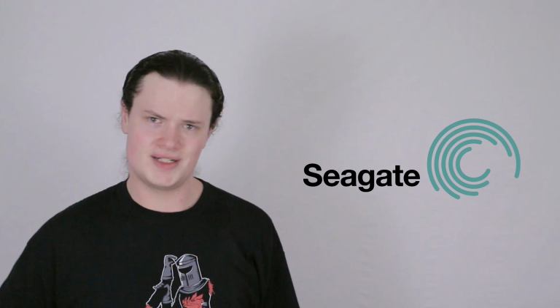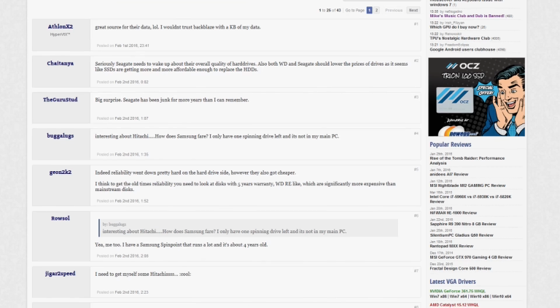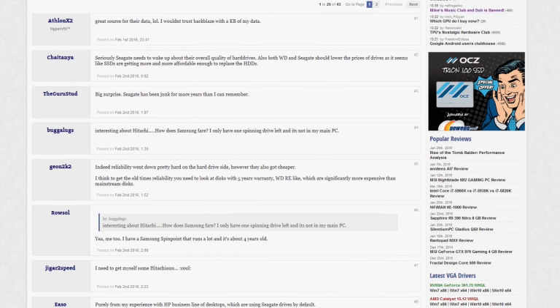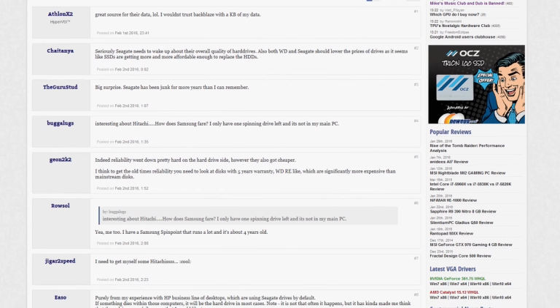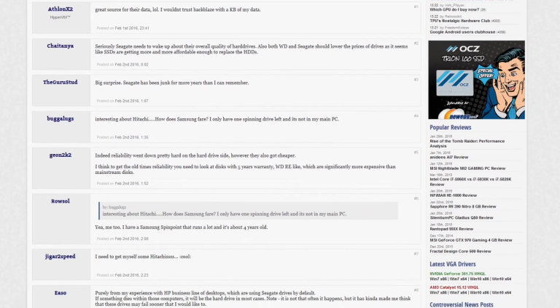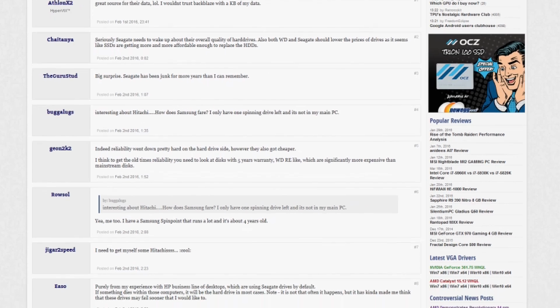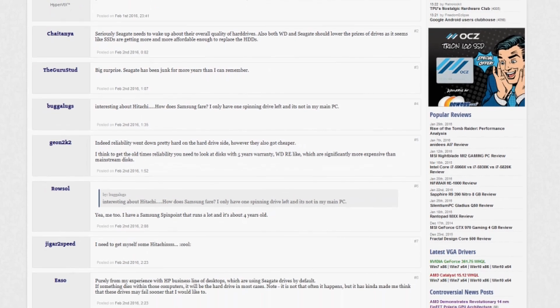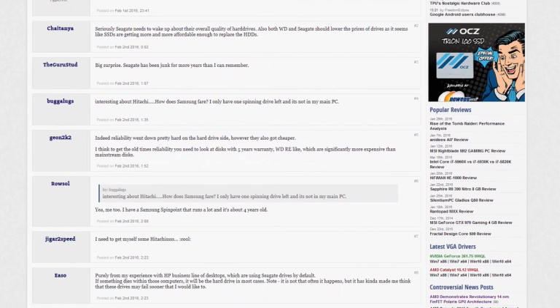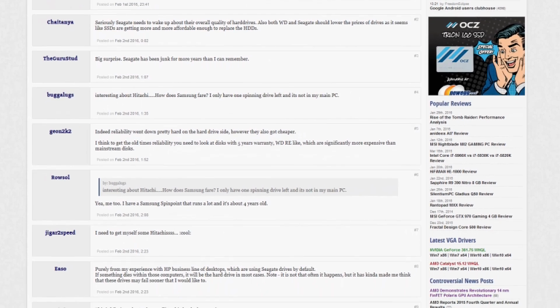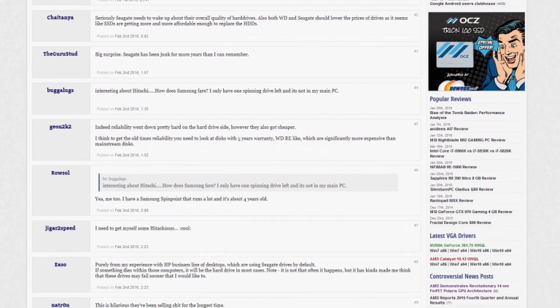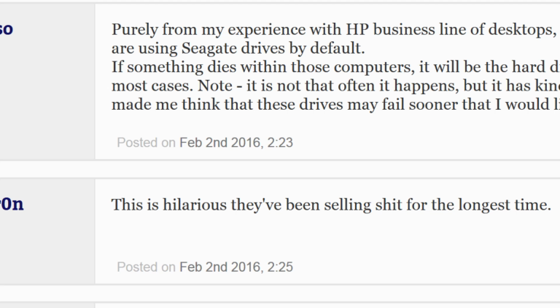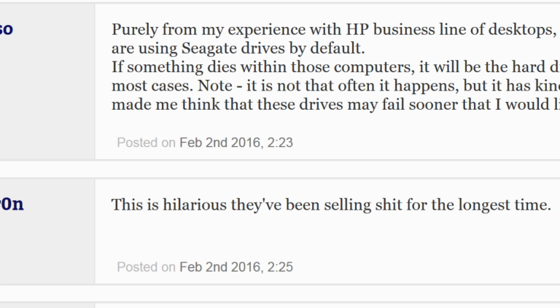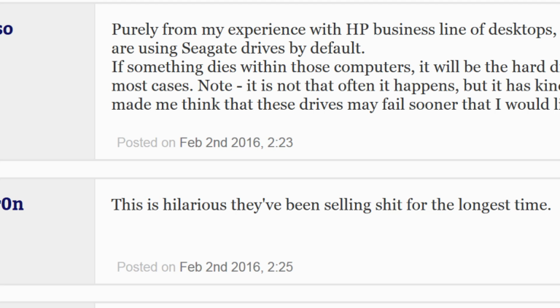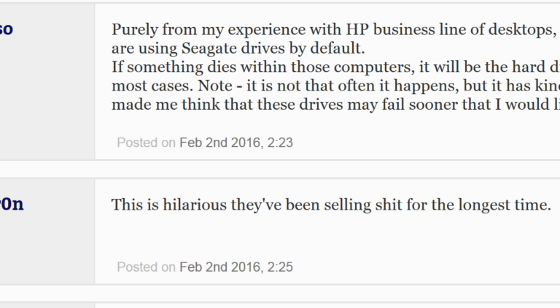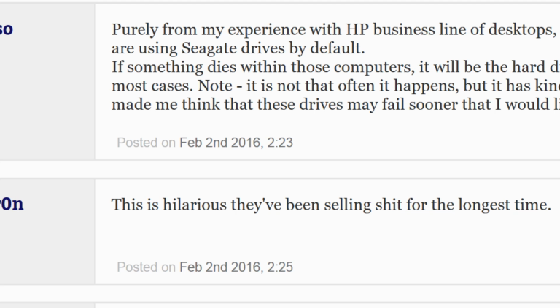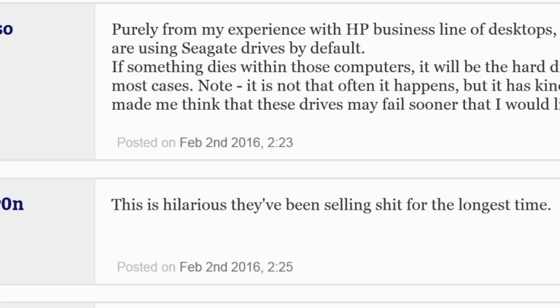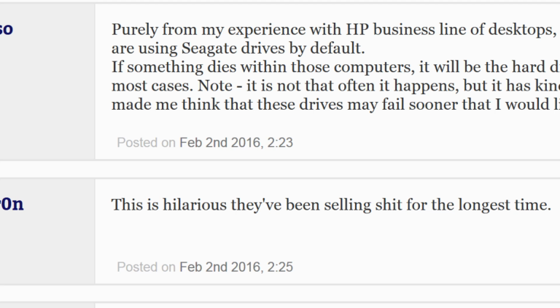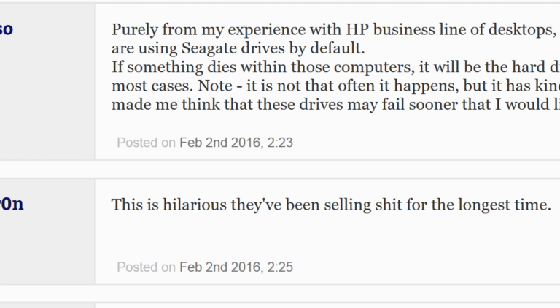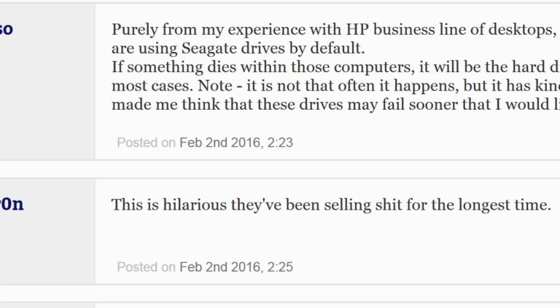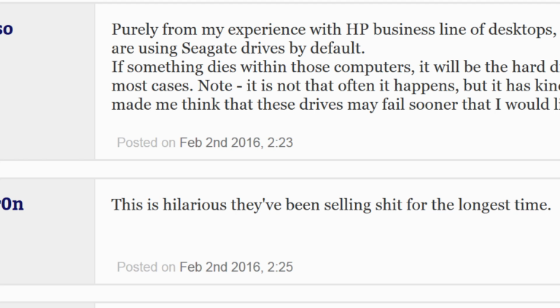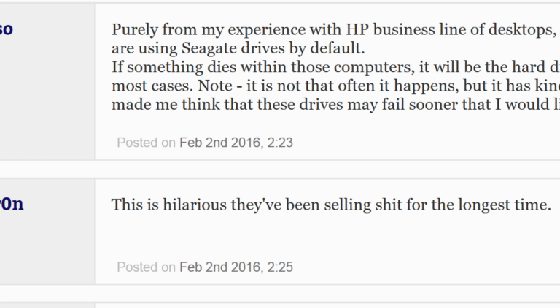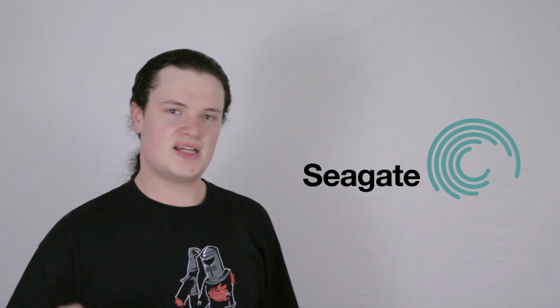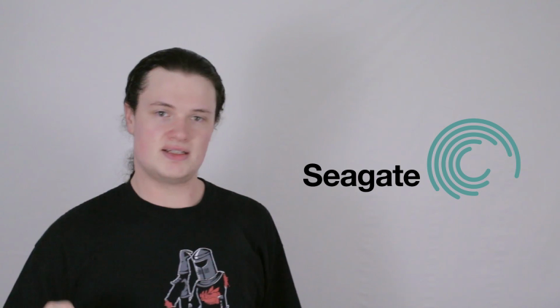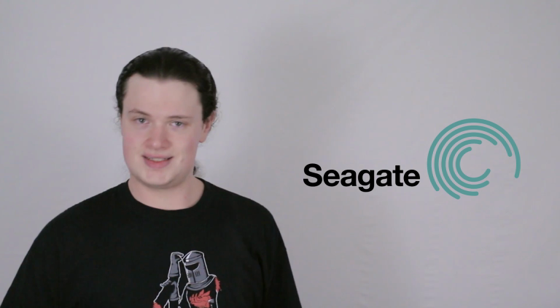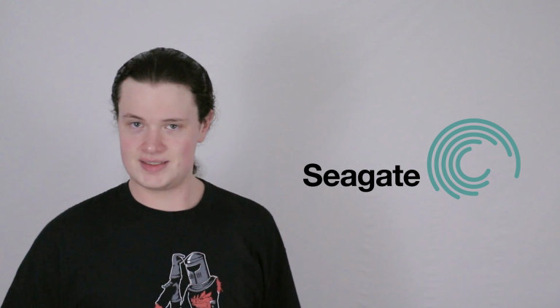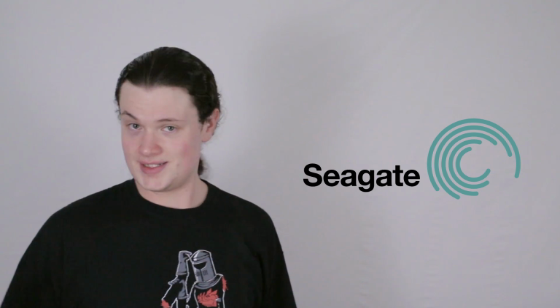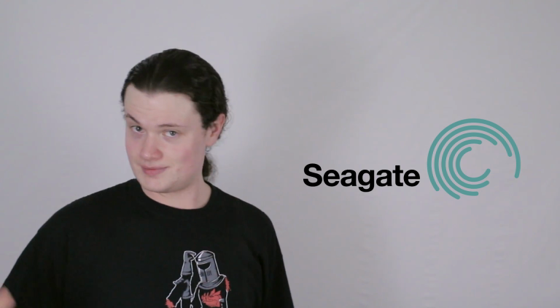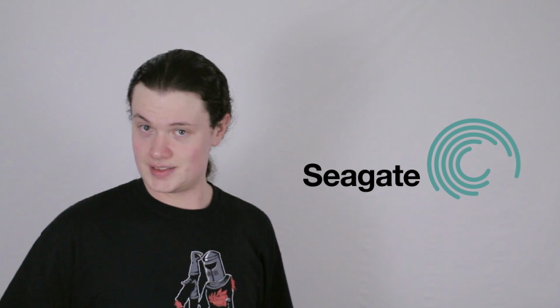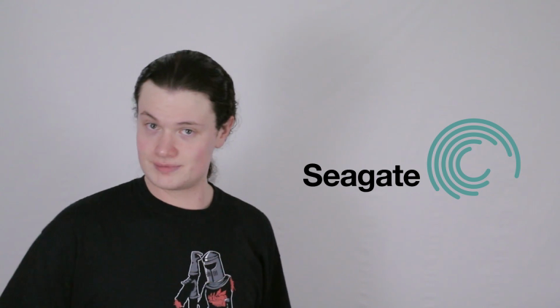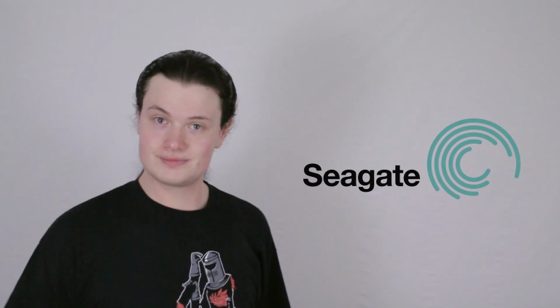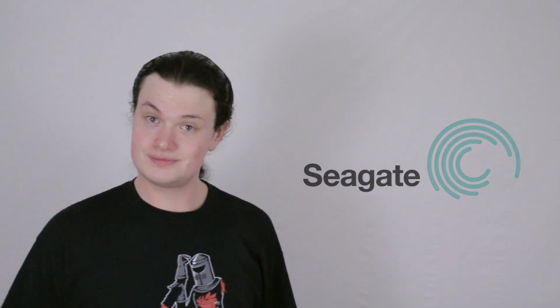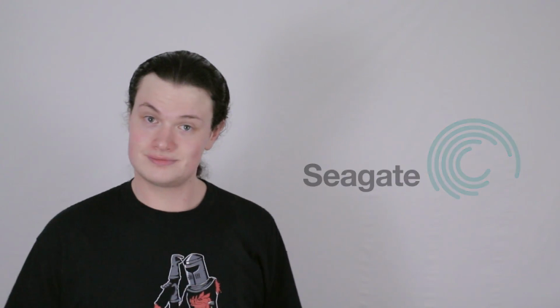Just look at some of these comments. Also, Backblaze's reputation isn't the best, either.